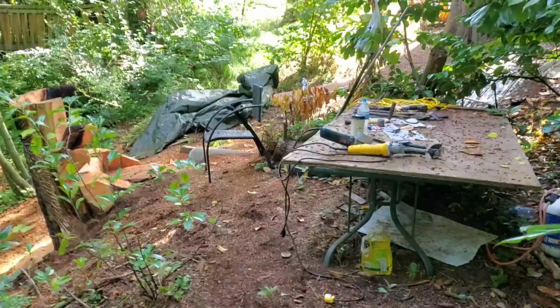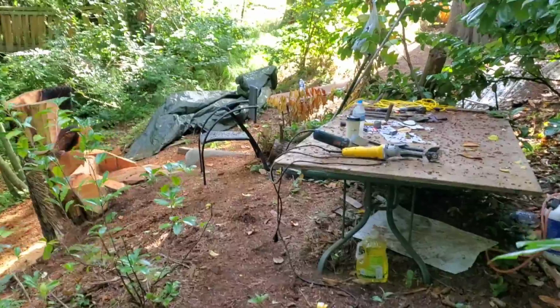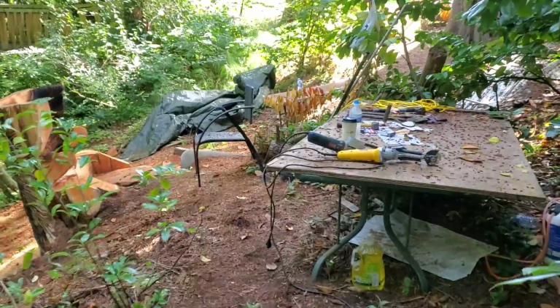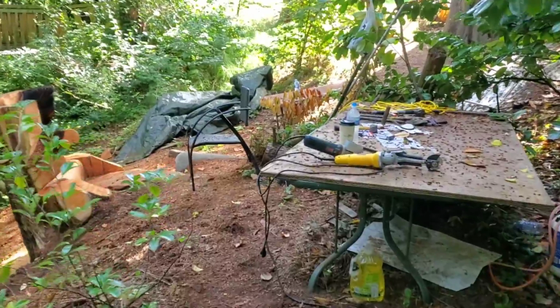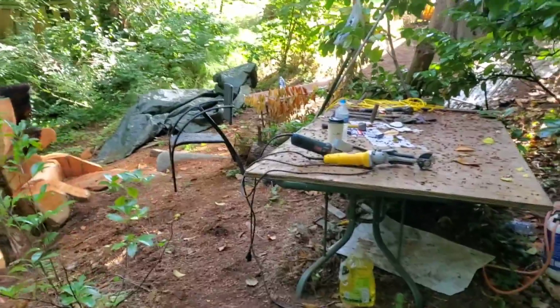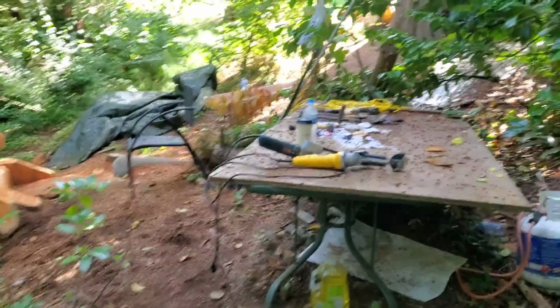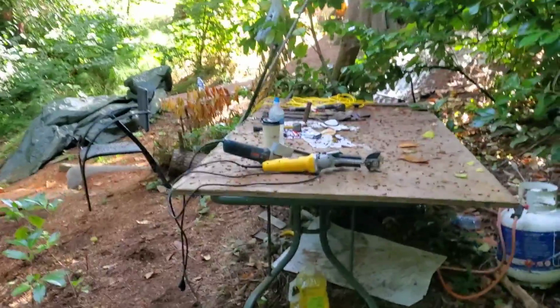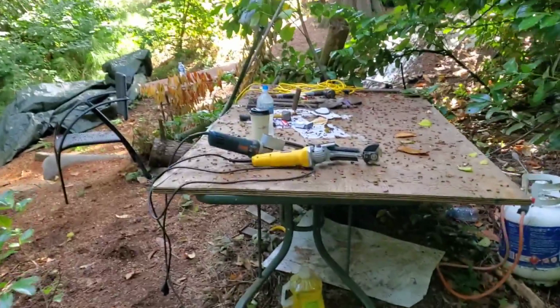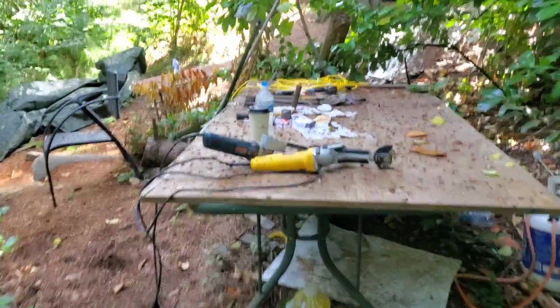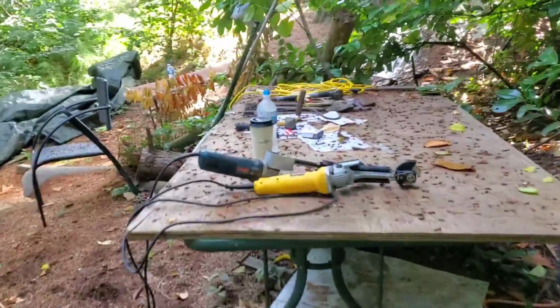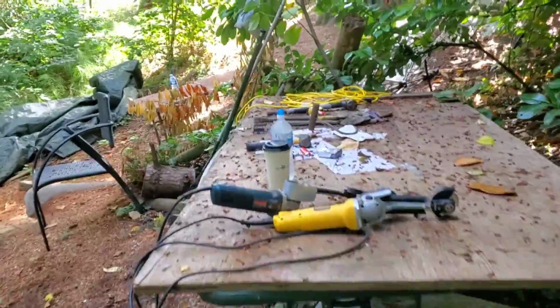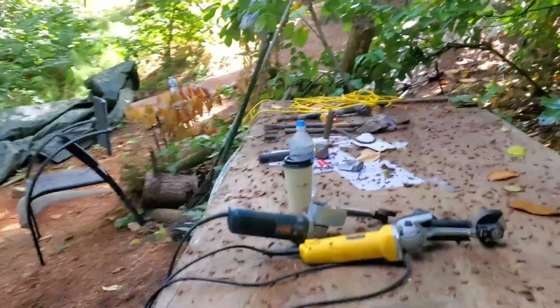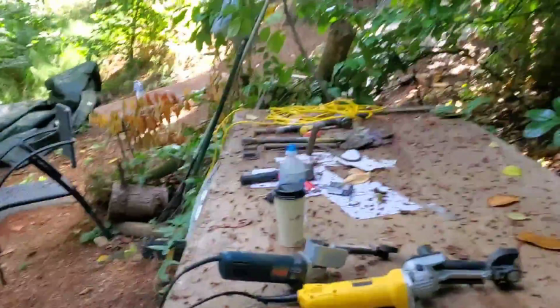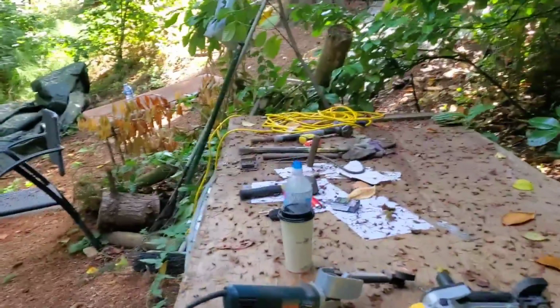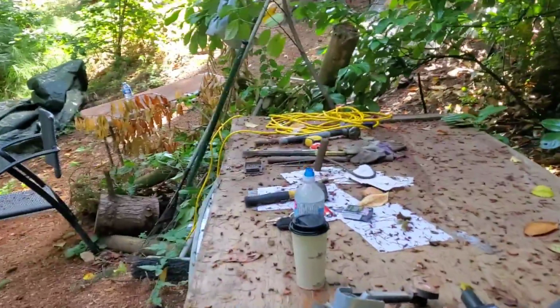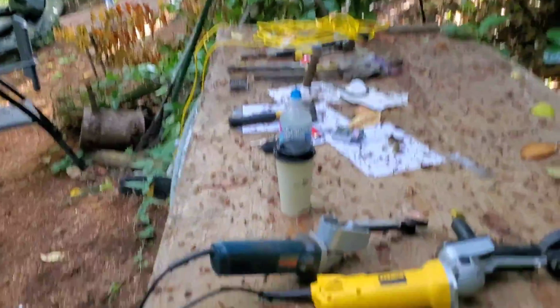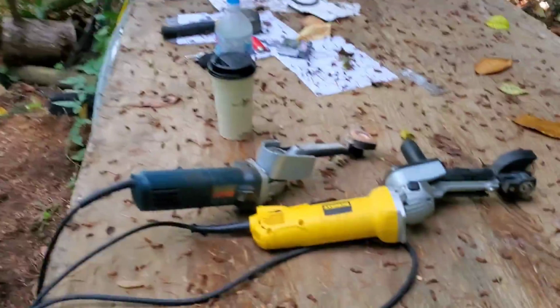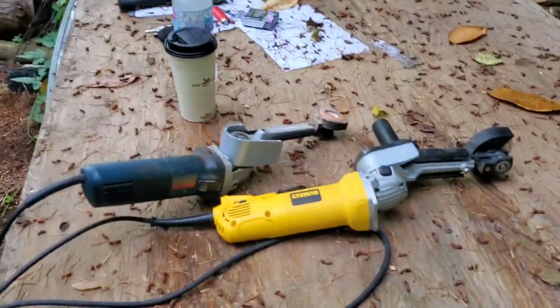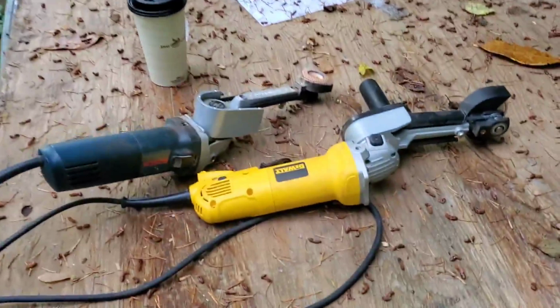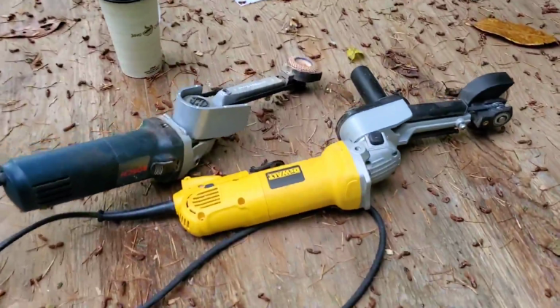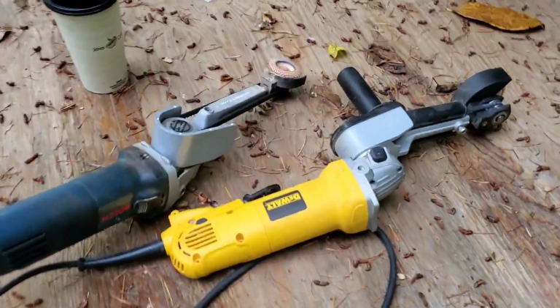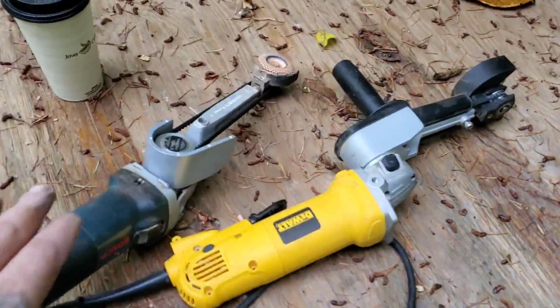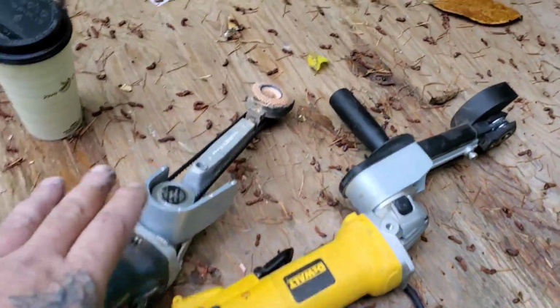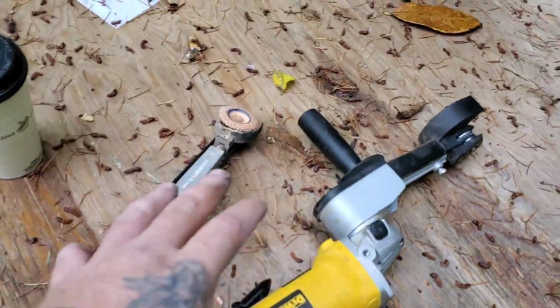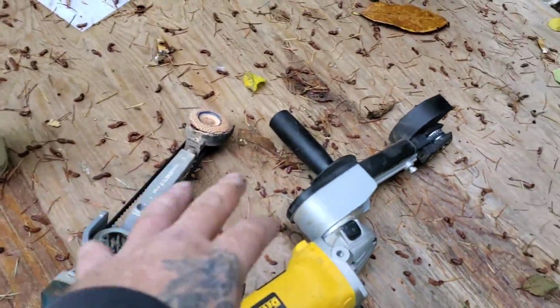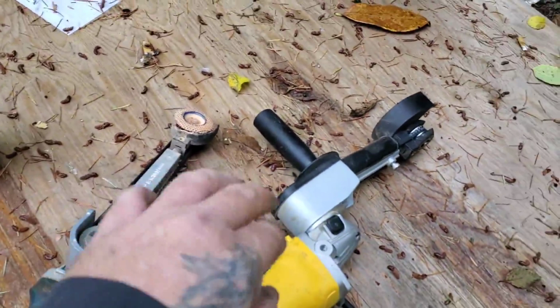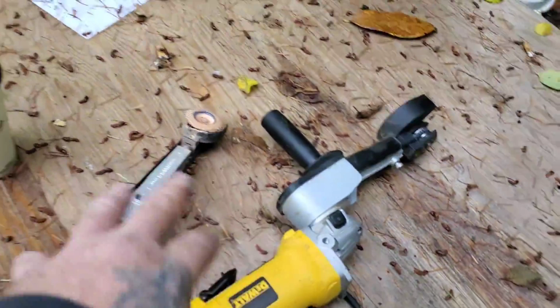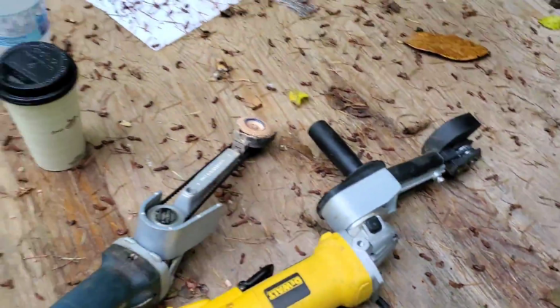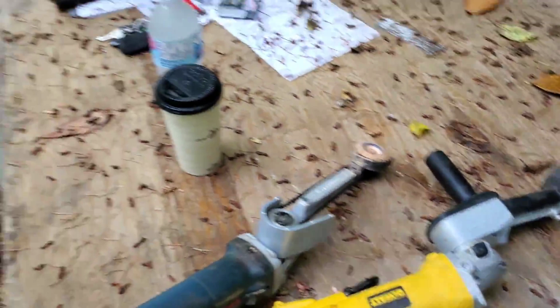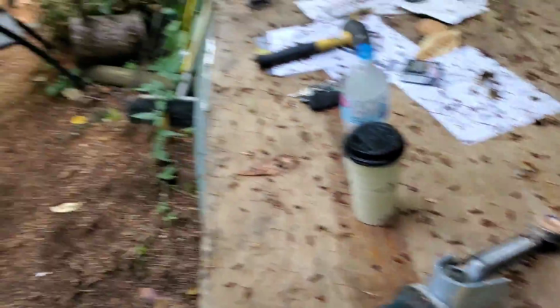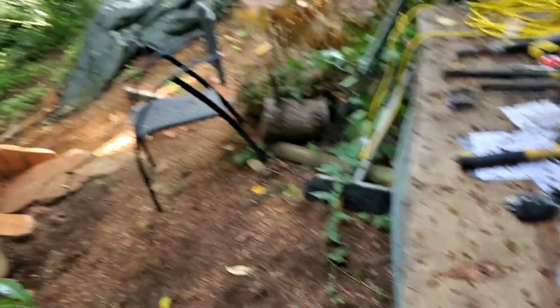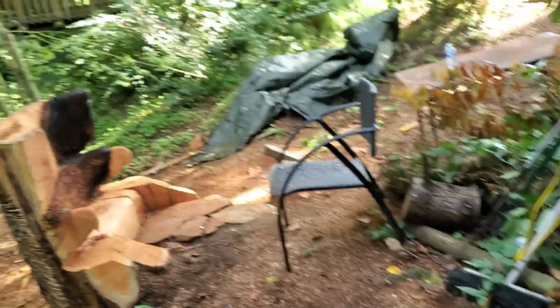Okay guys, so here I am back at the throne chair. I got my Mampa tools set up, I'll talk about those in a minute.